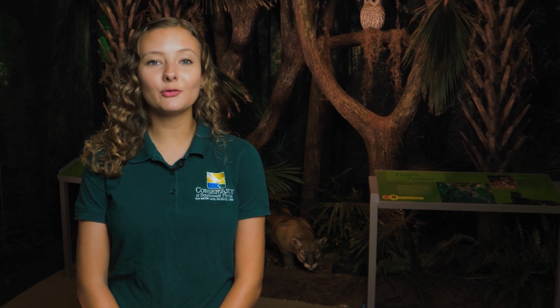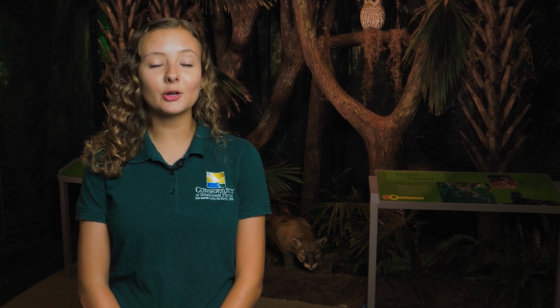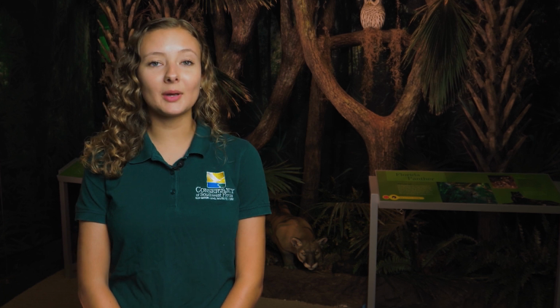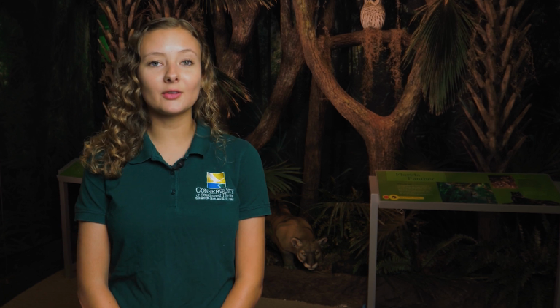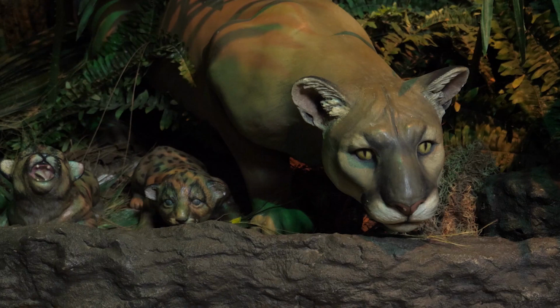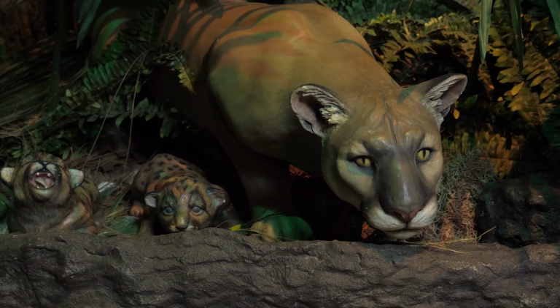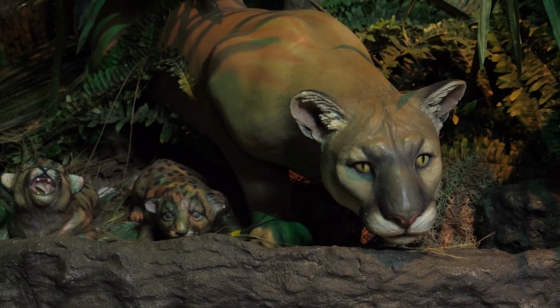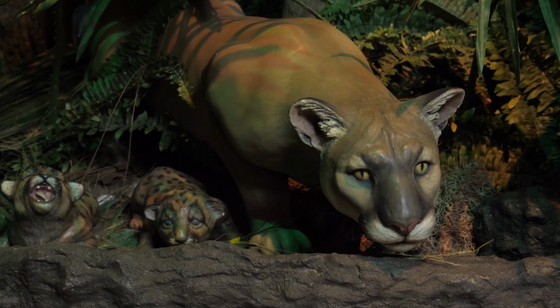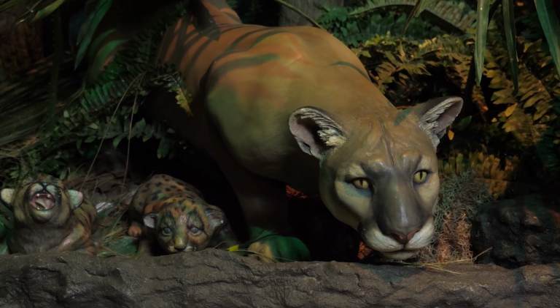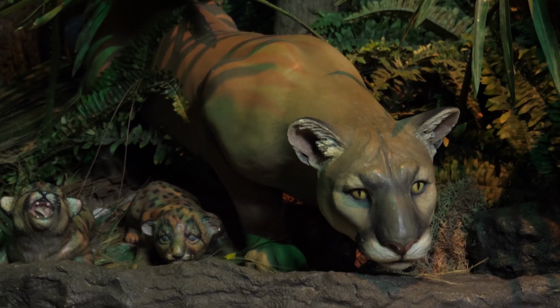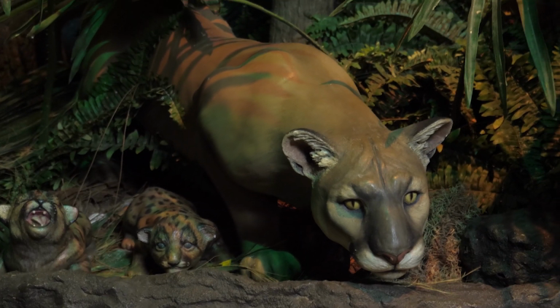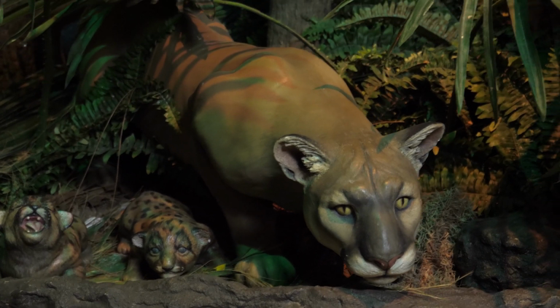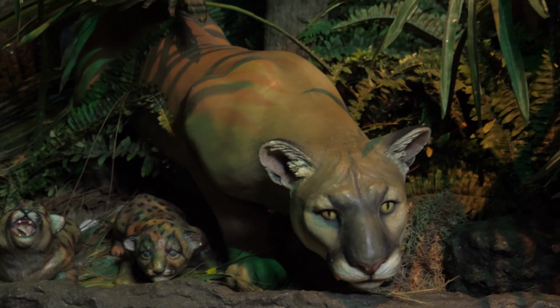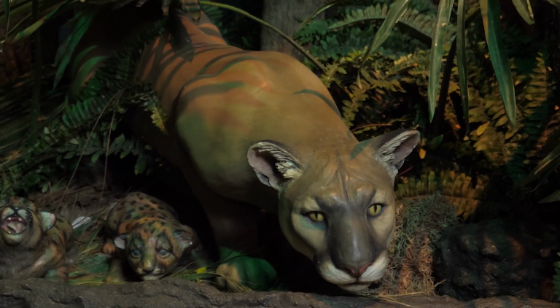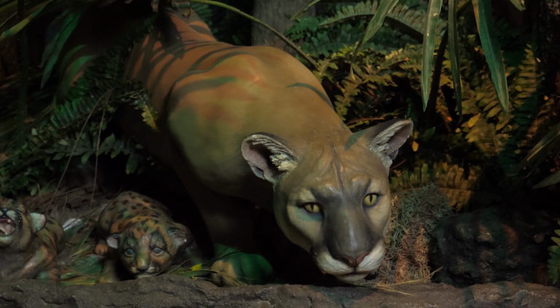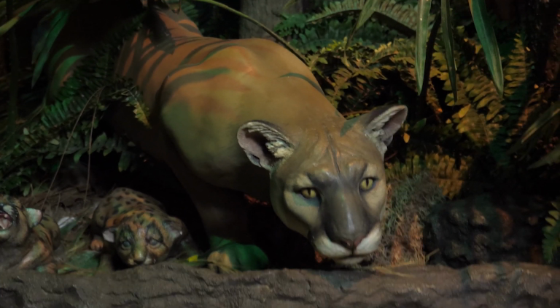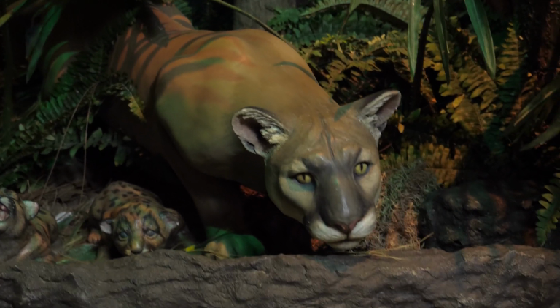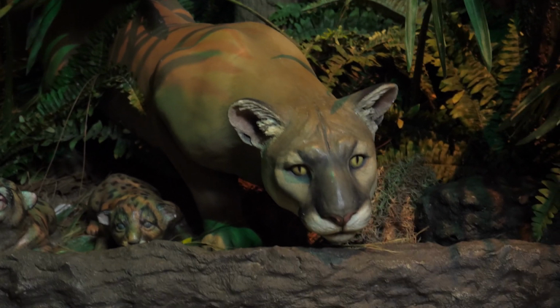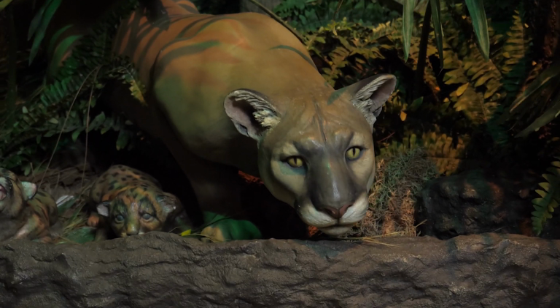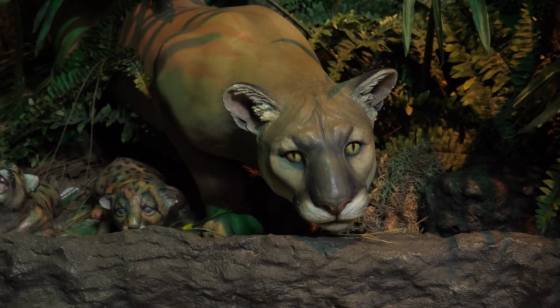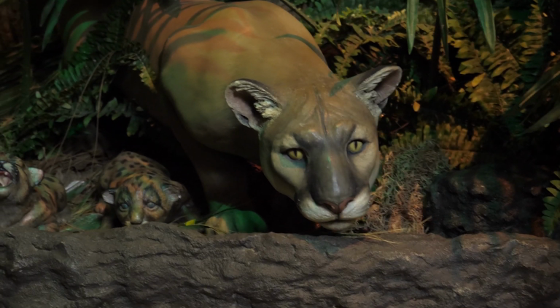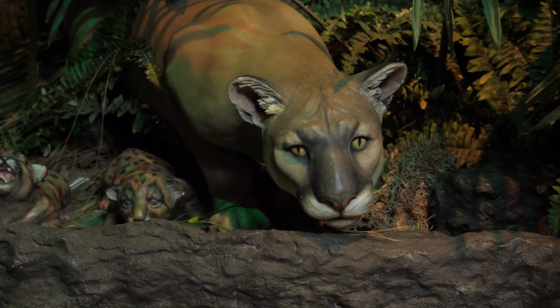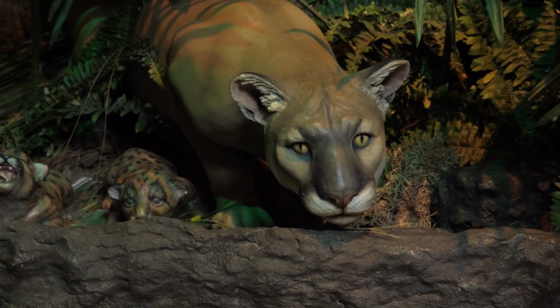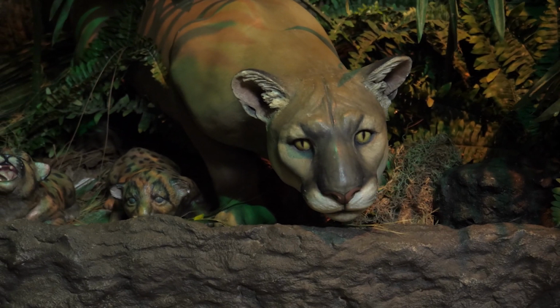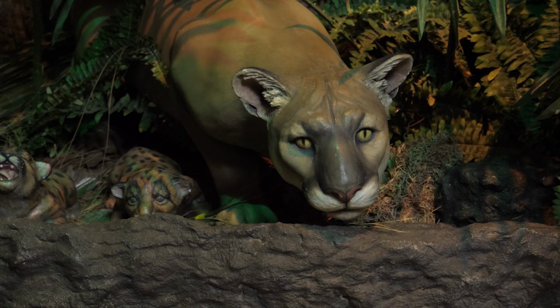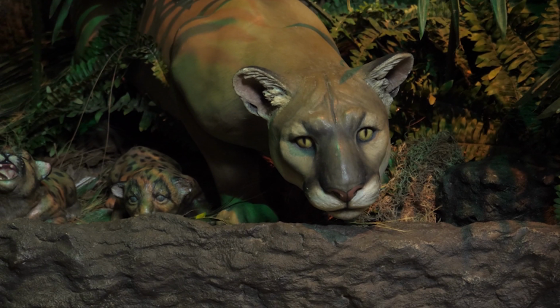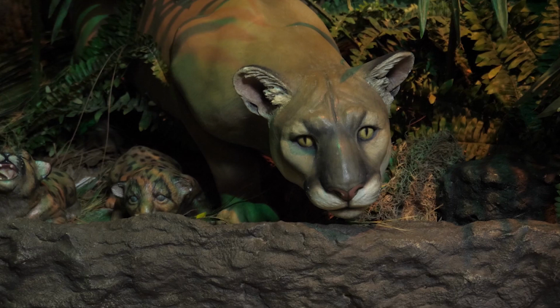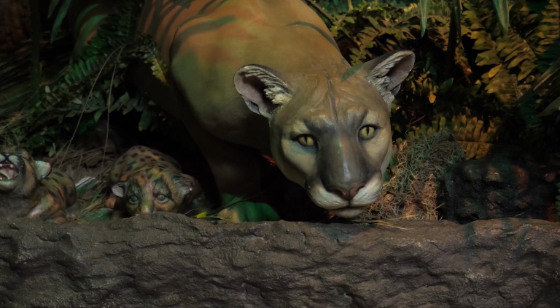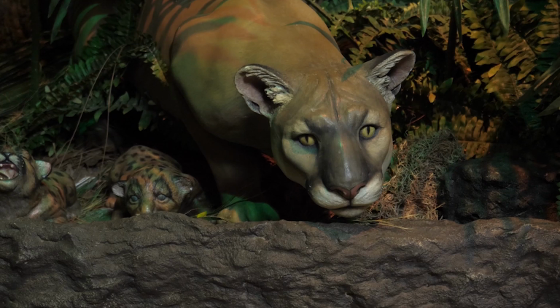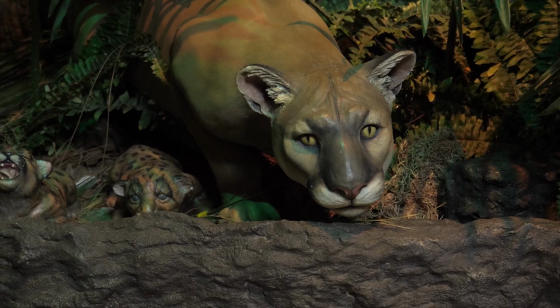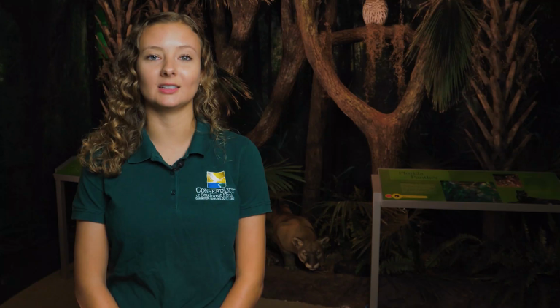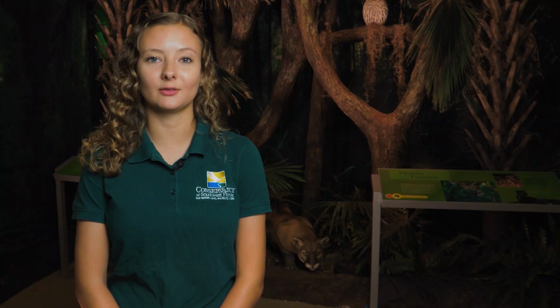Florida panthers are an endangered species and they require over 200 square miles to live.